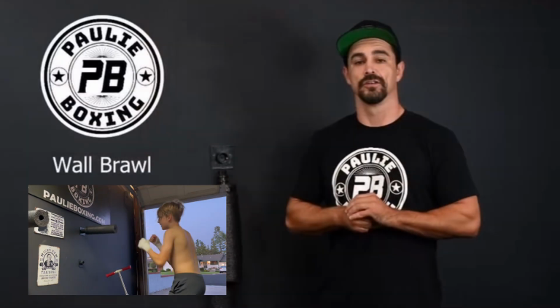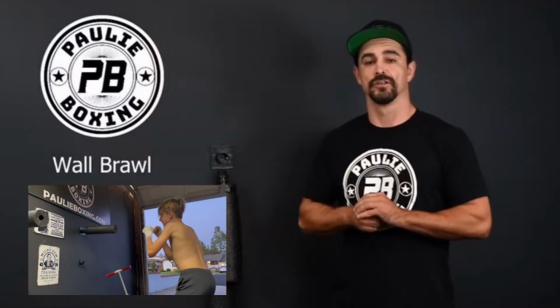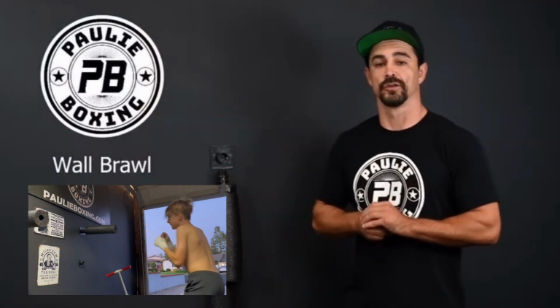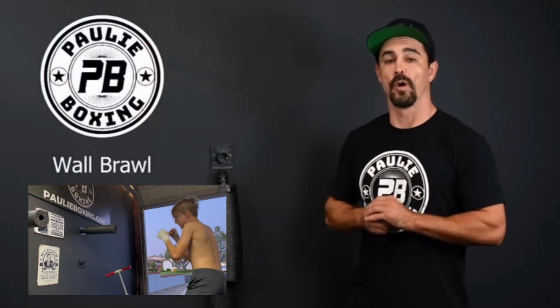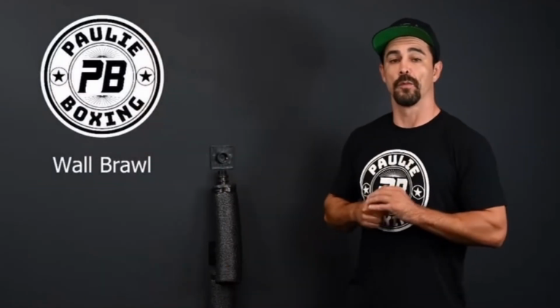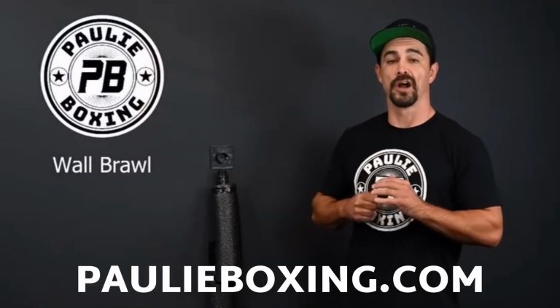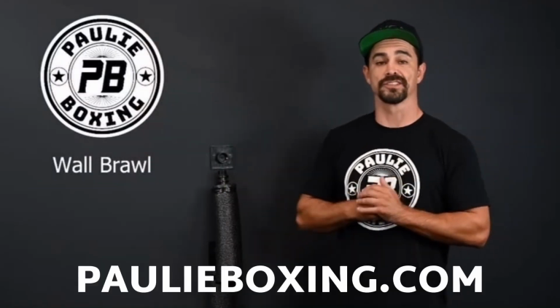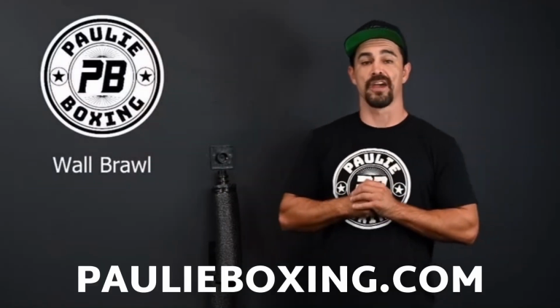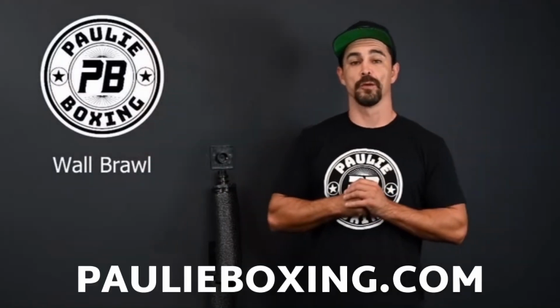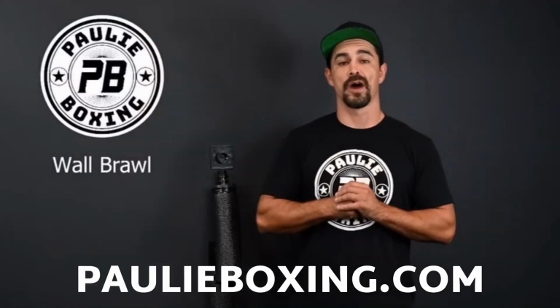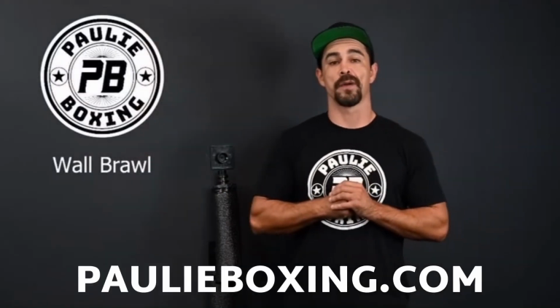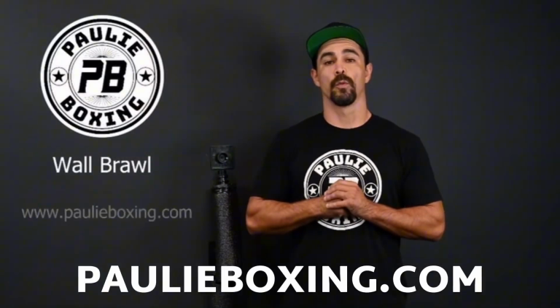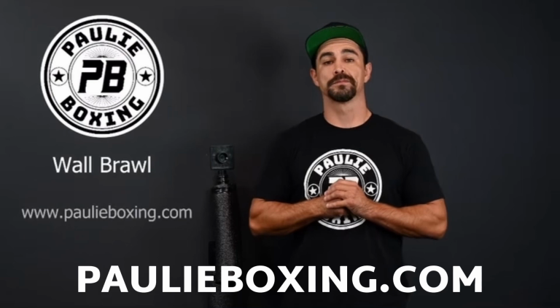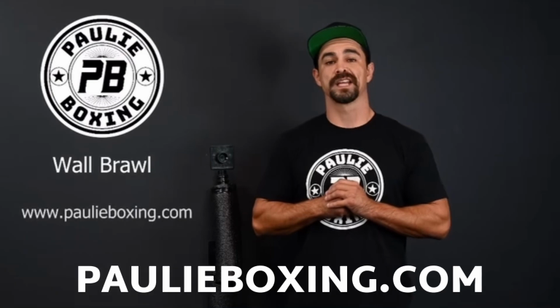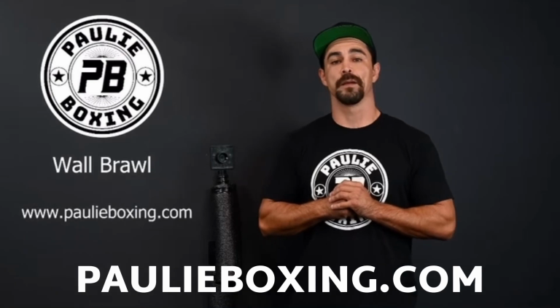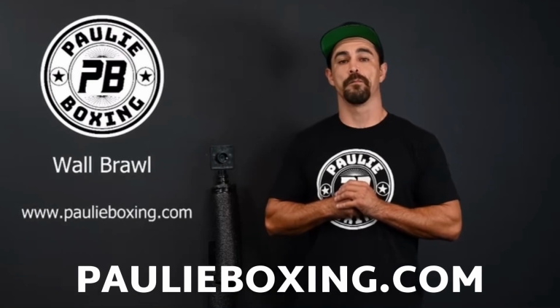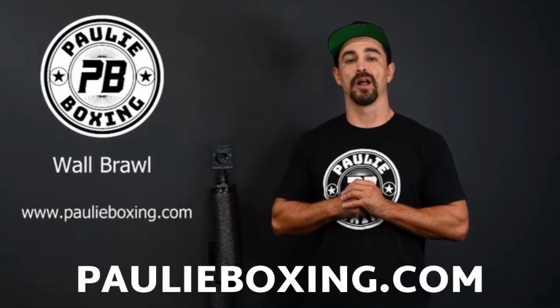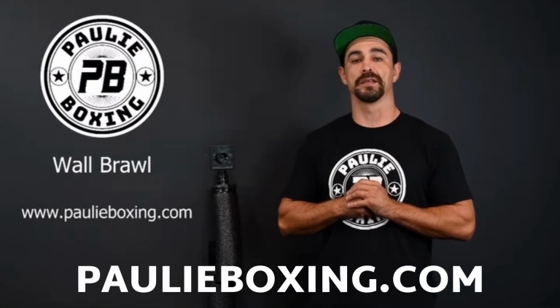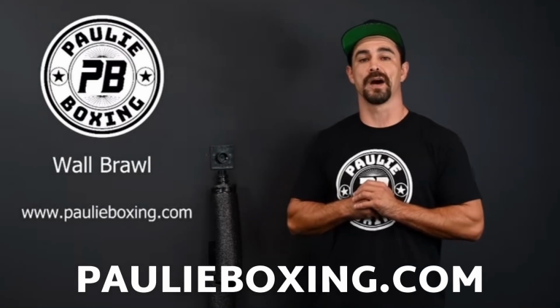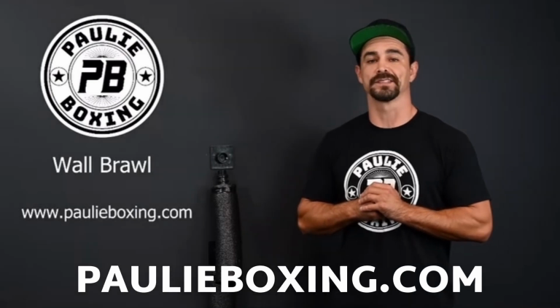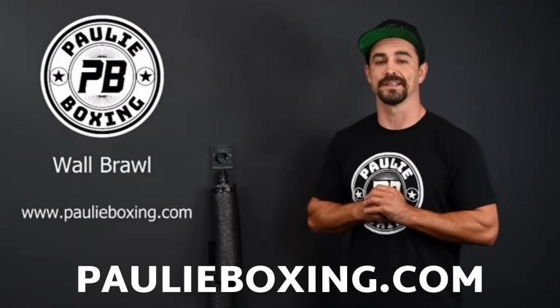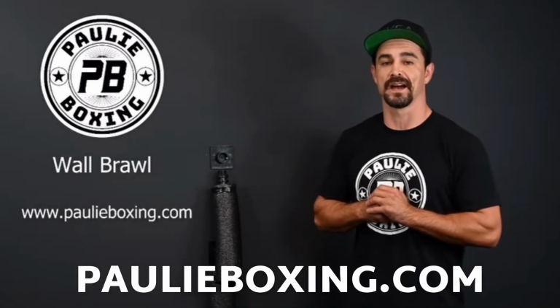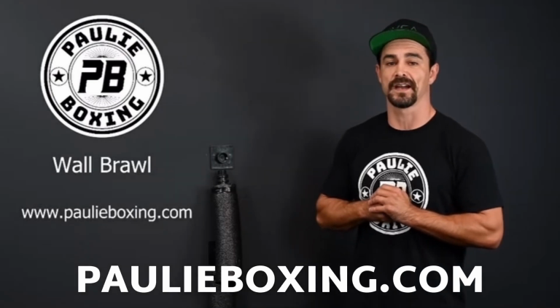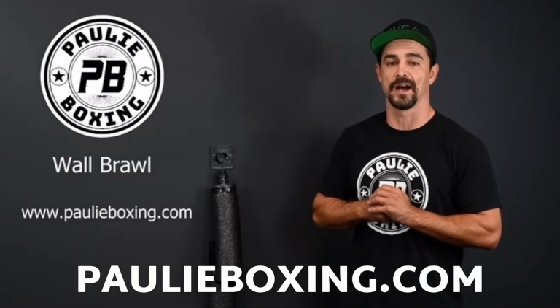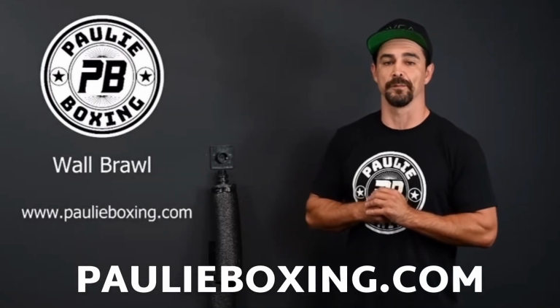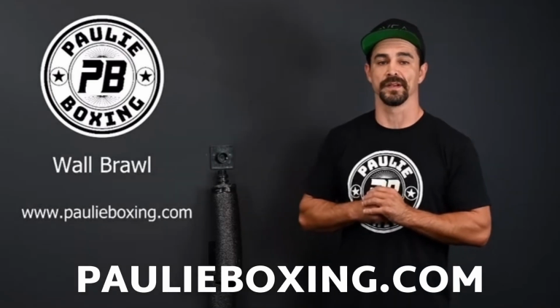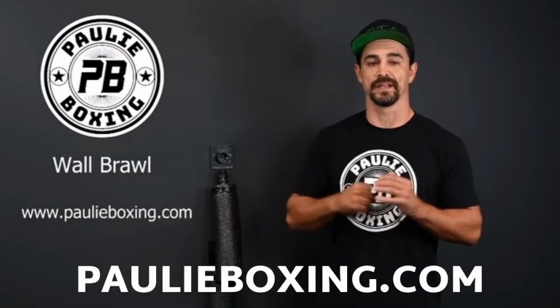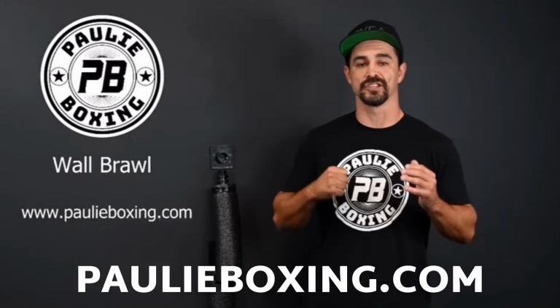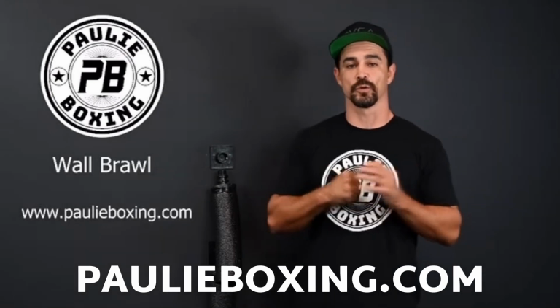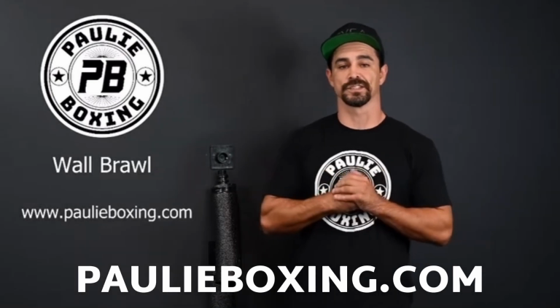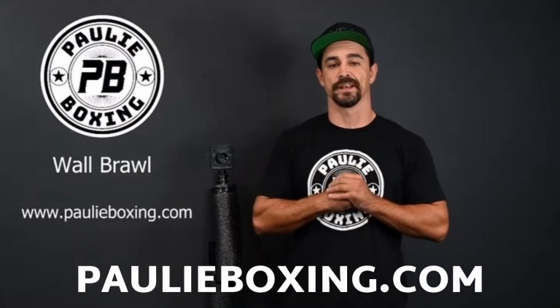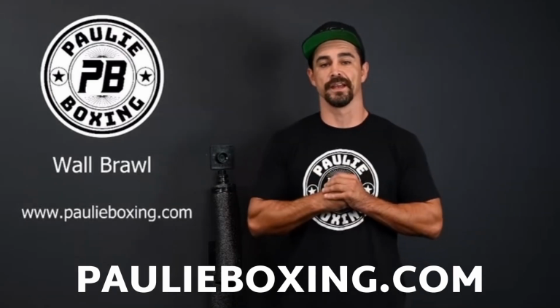The Wall Brawl is available at my website, polyboxing.com. Get yours today — get ready, let's go!